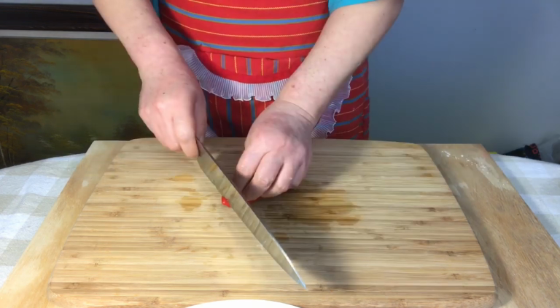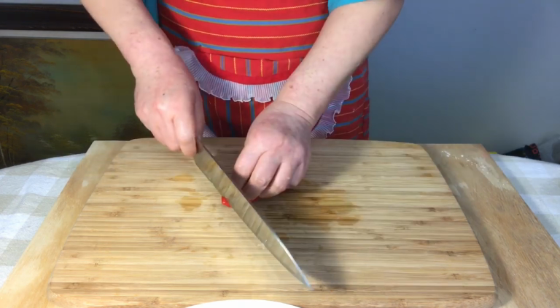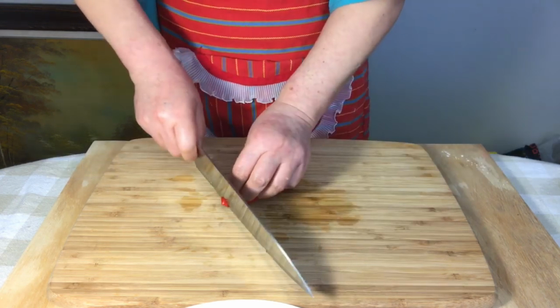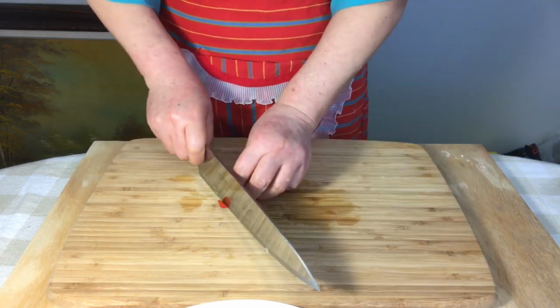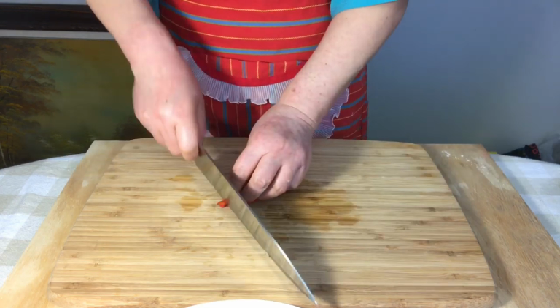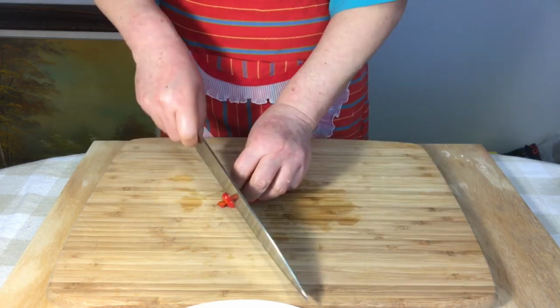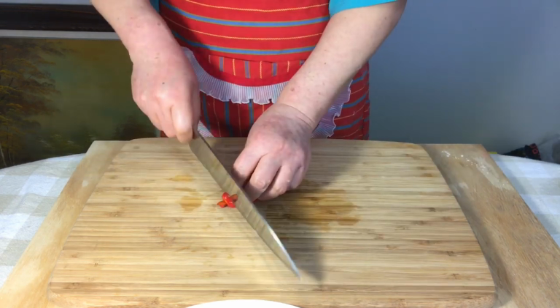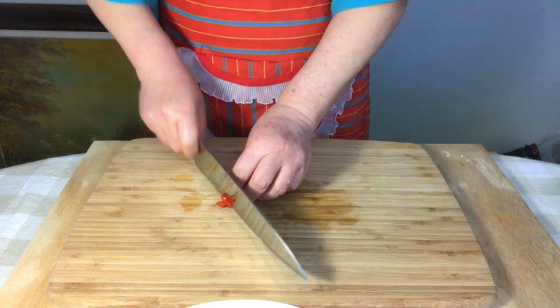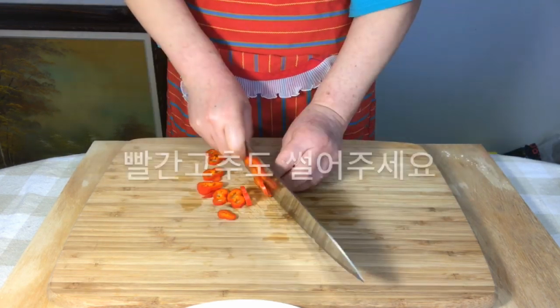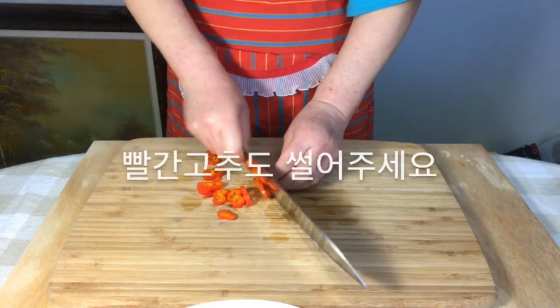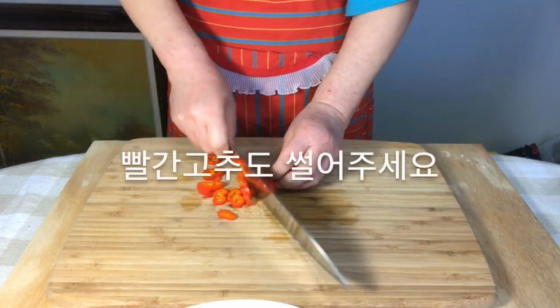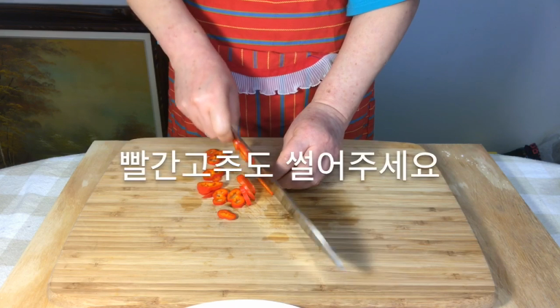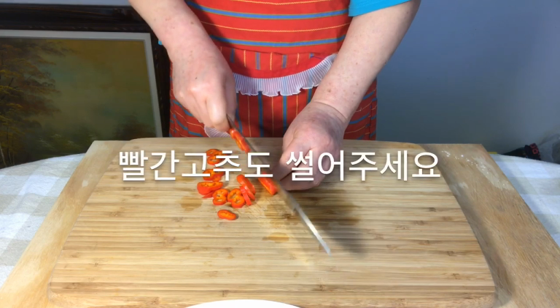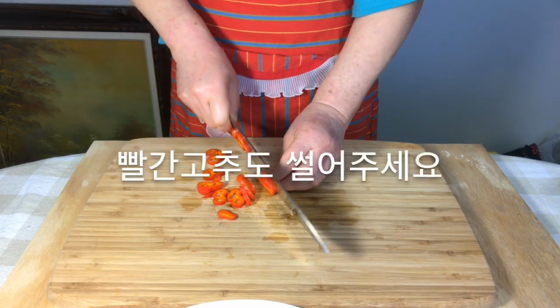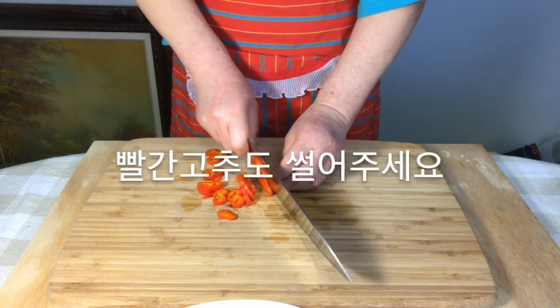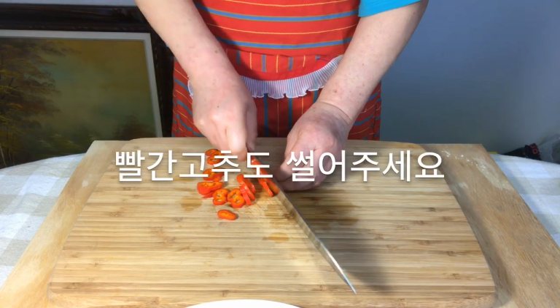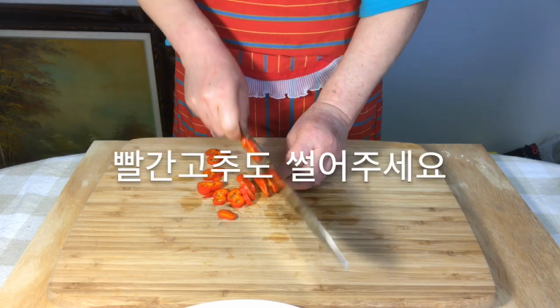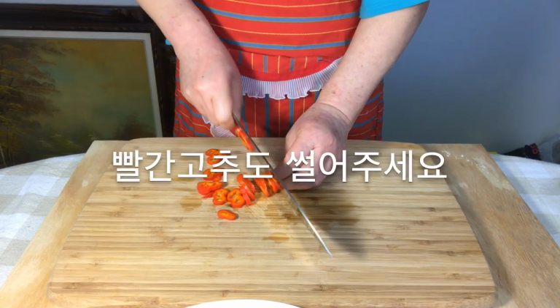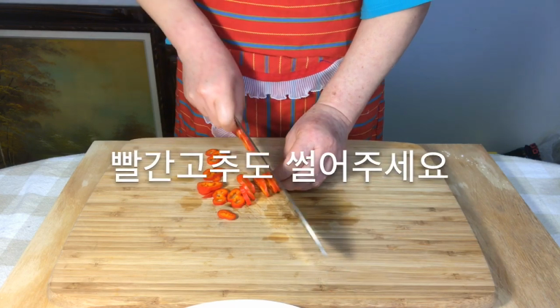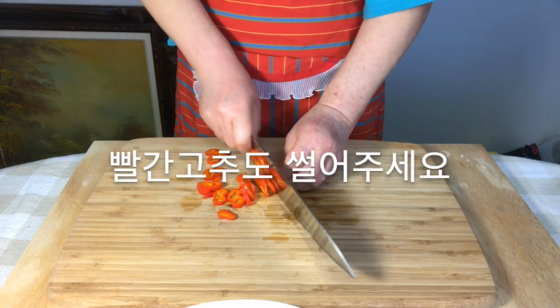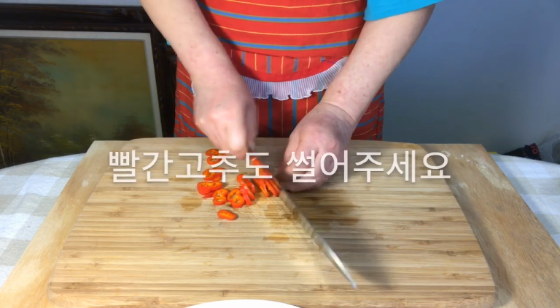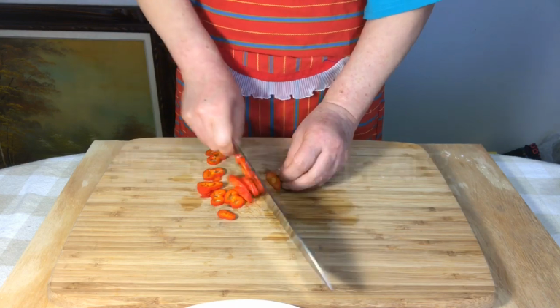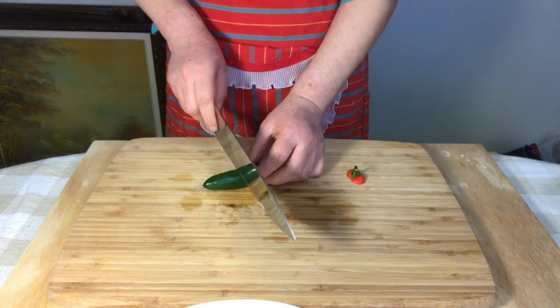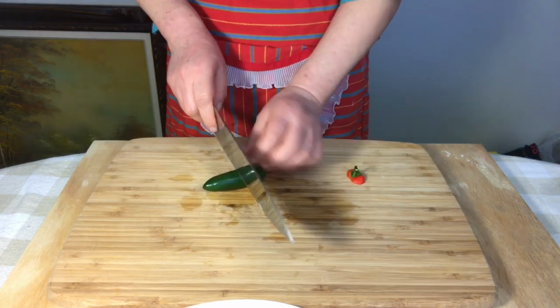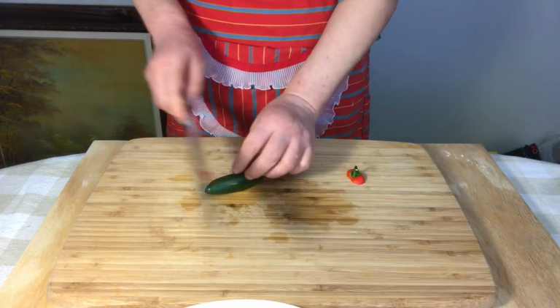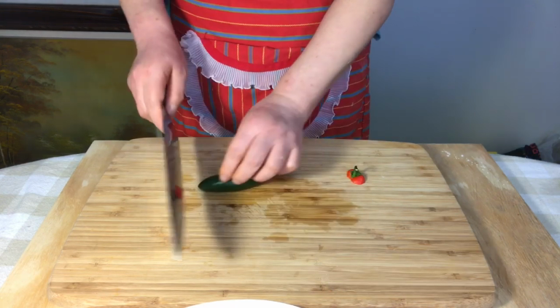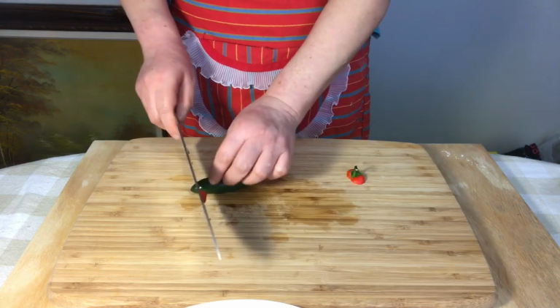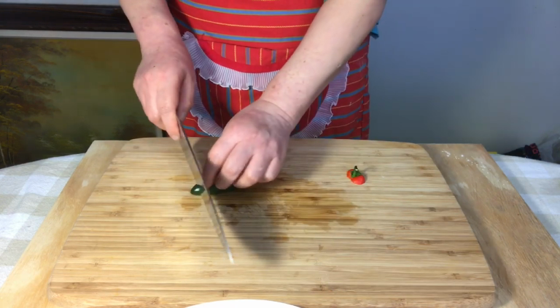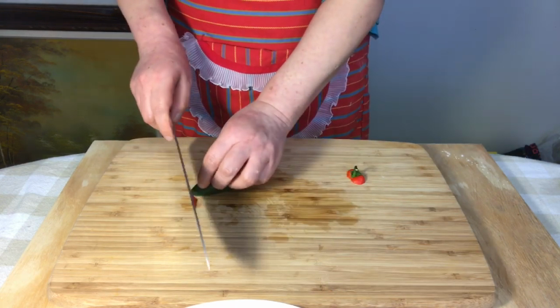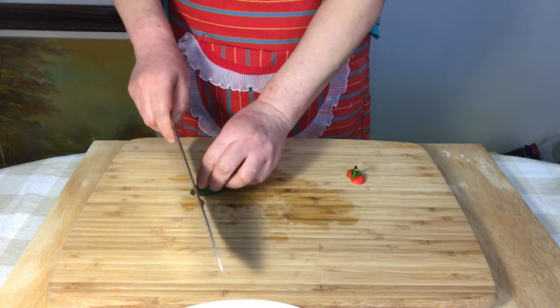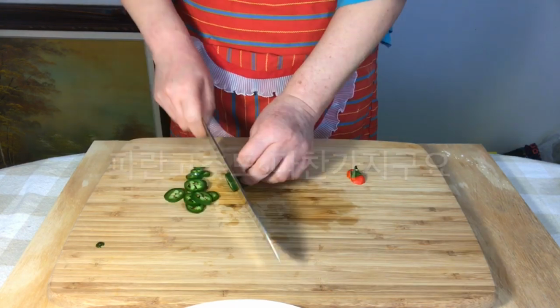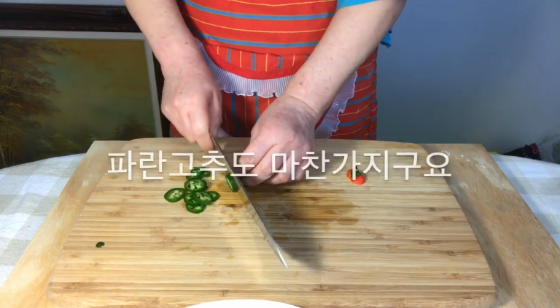Slice the red bell pepper and green pepper.